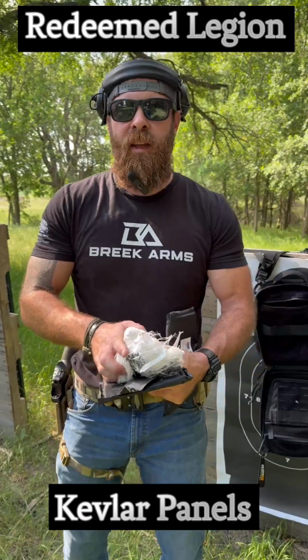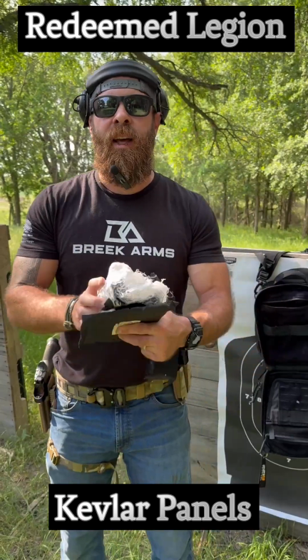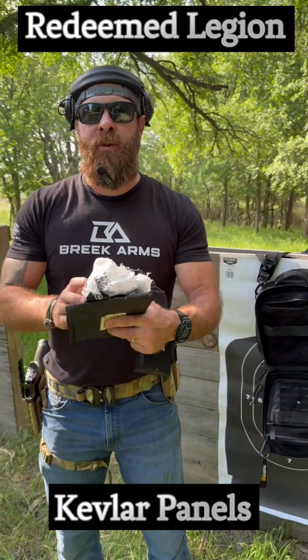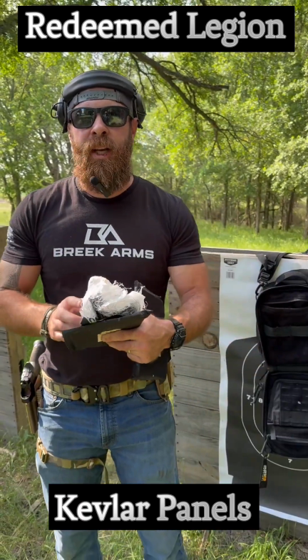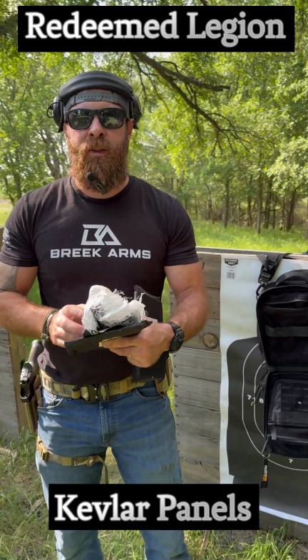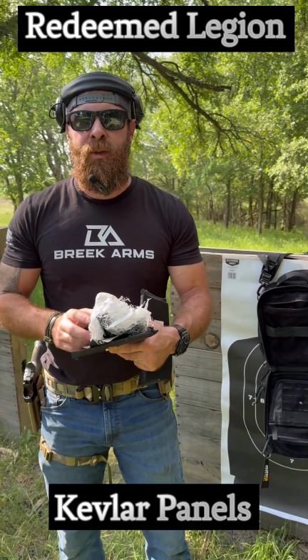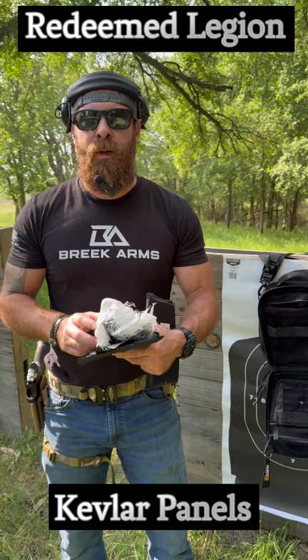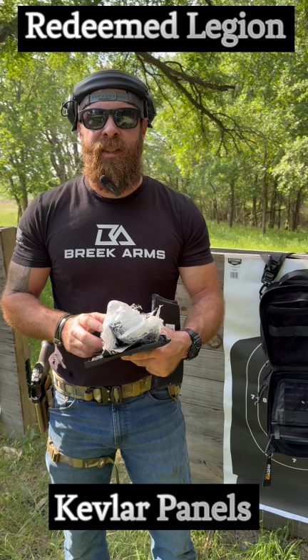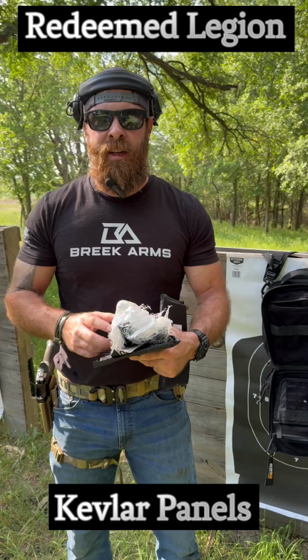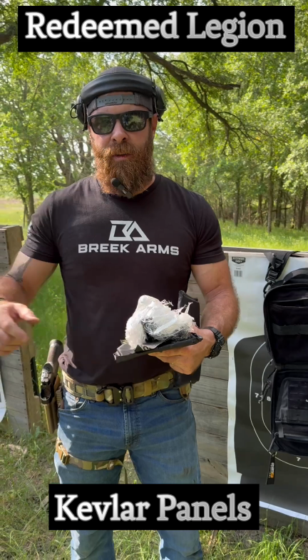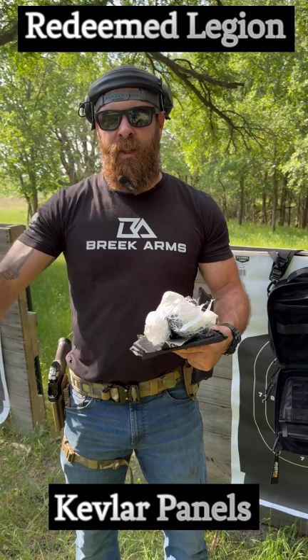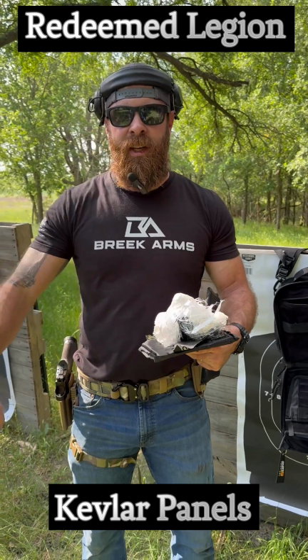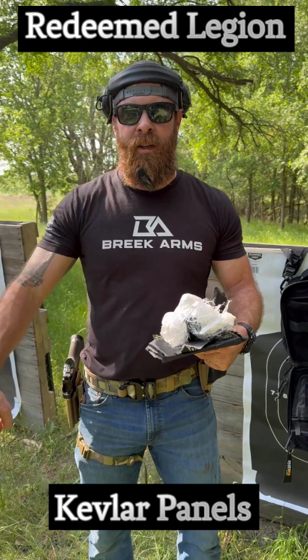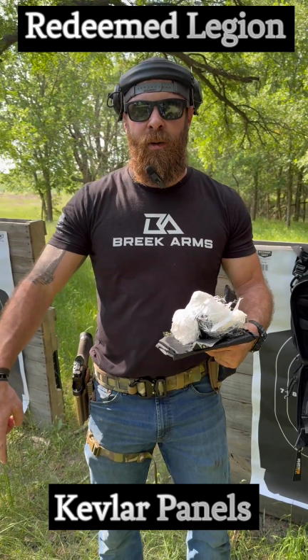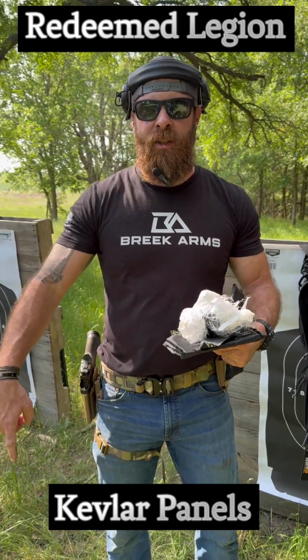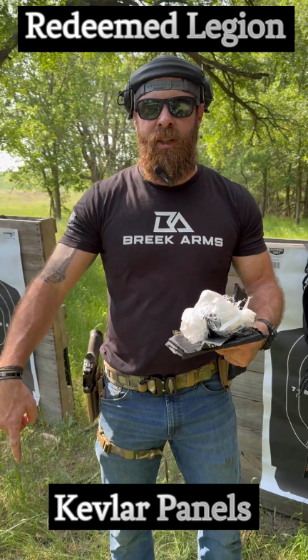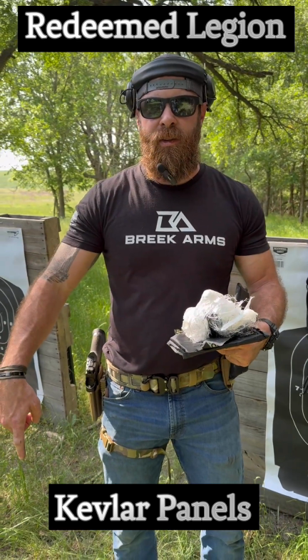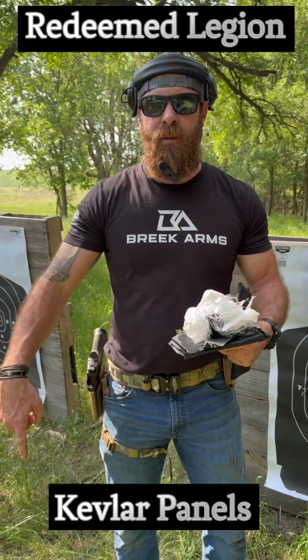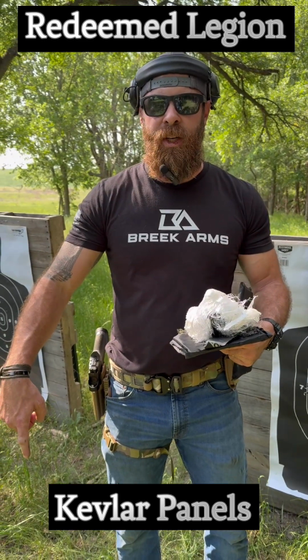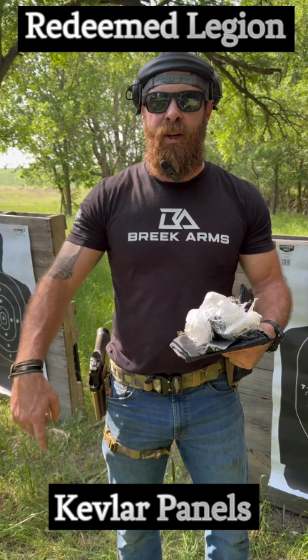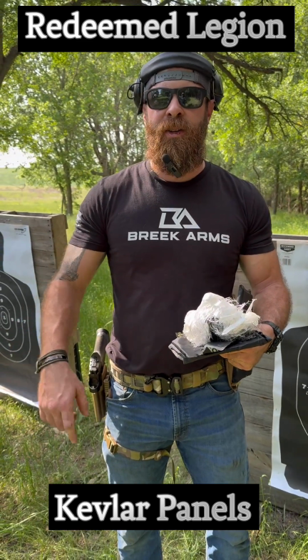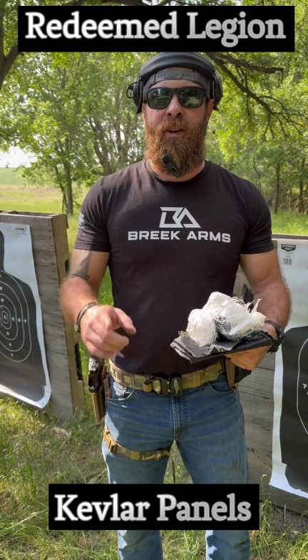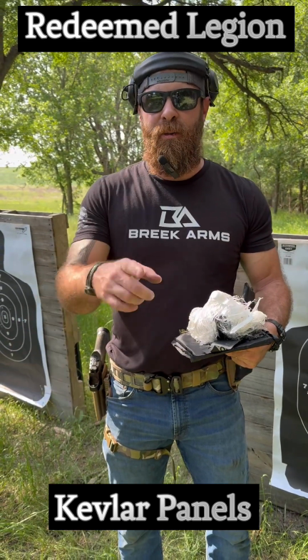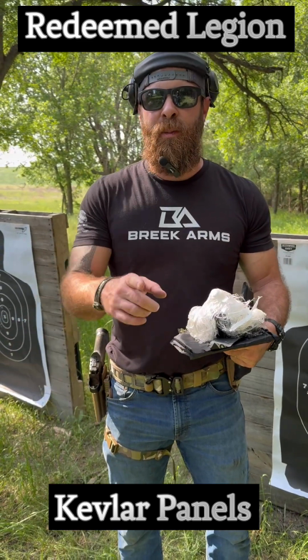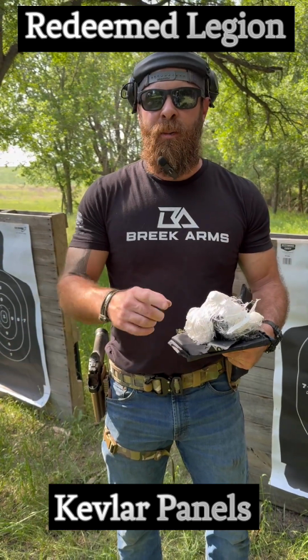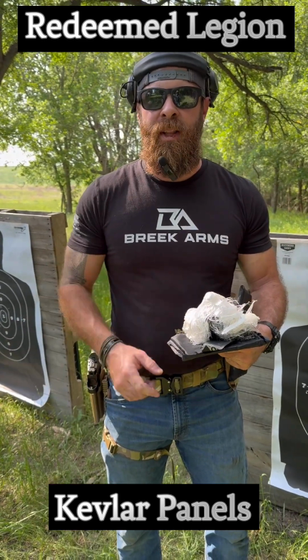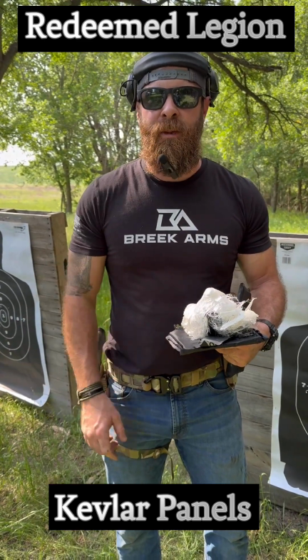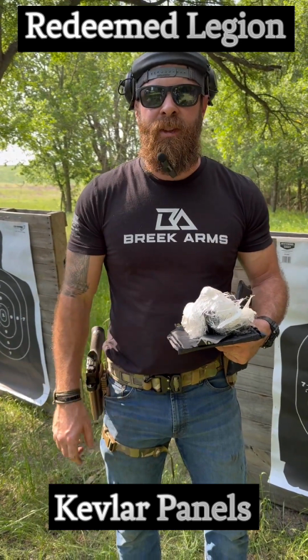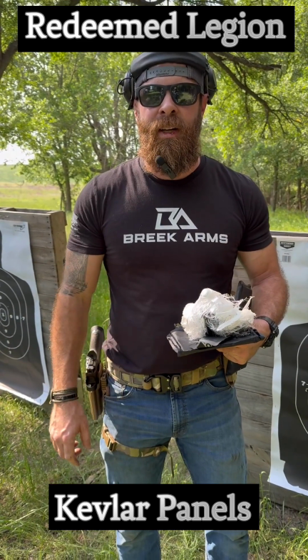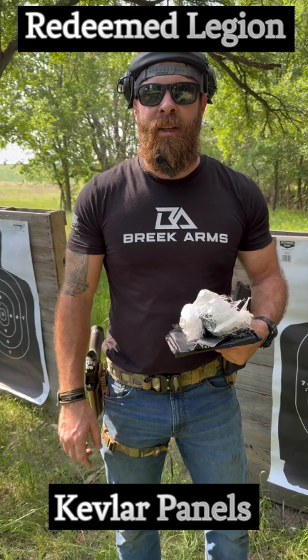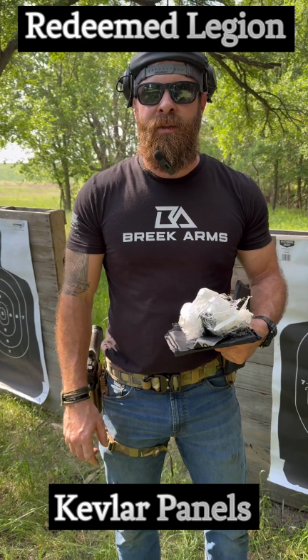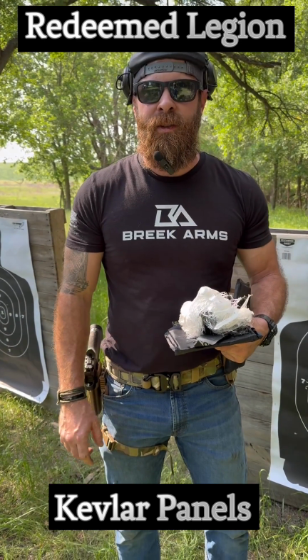Thank you again to 221B Tactical. Click down here to watch the other video. Remember, you're made in the image of God and he loves you.